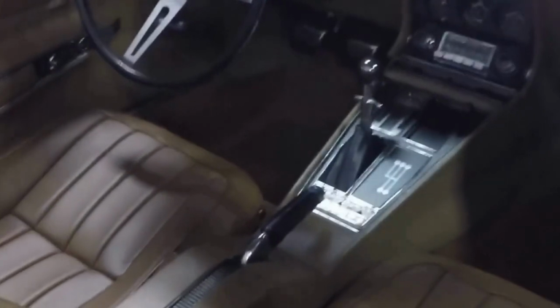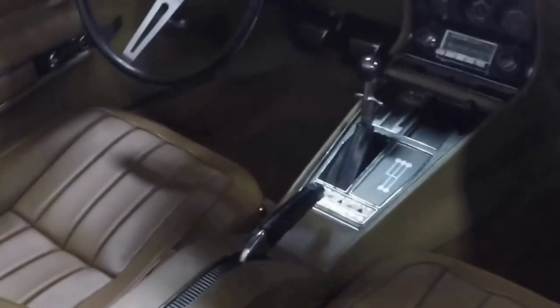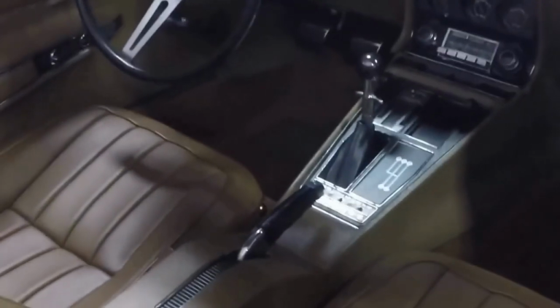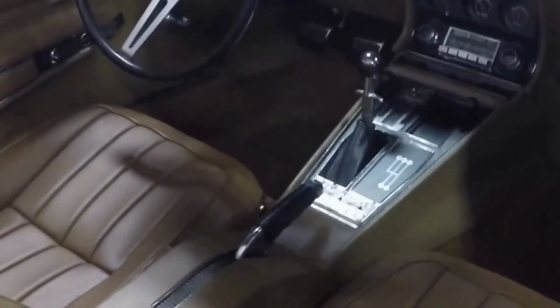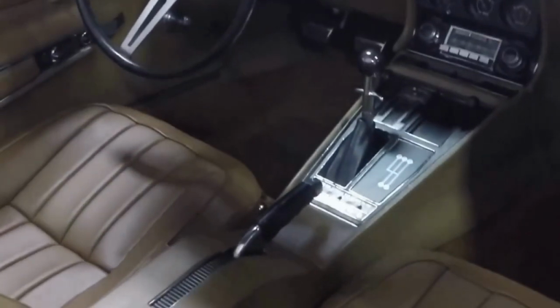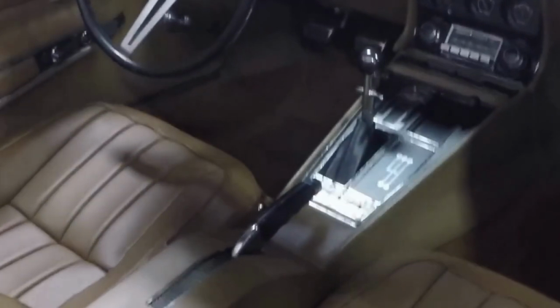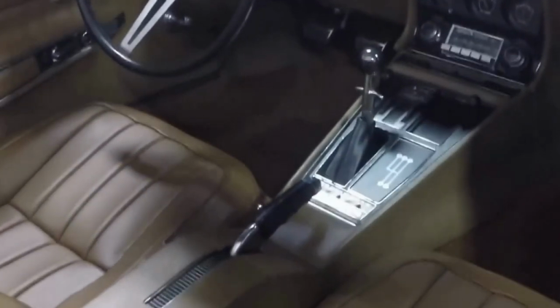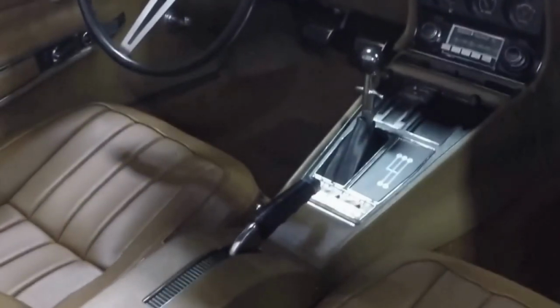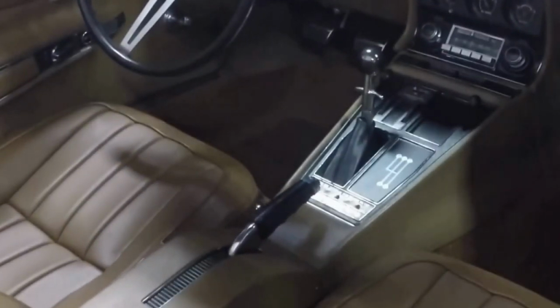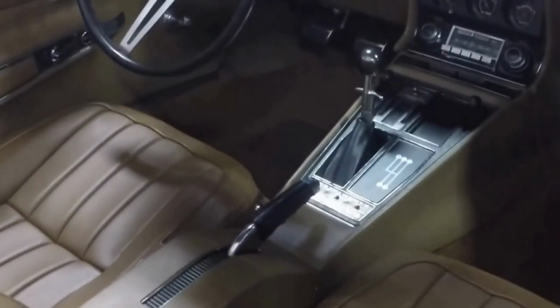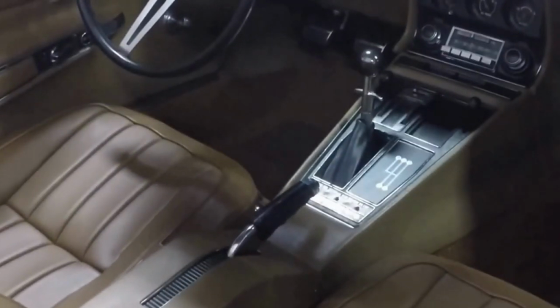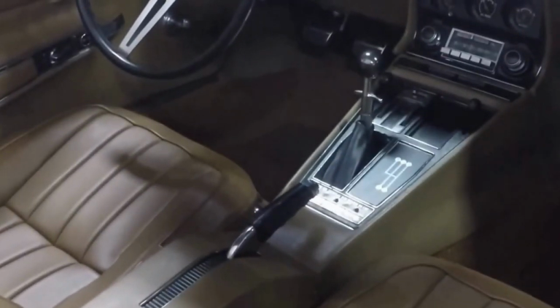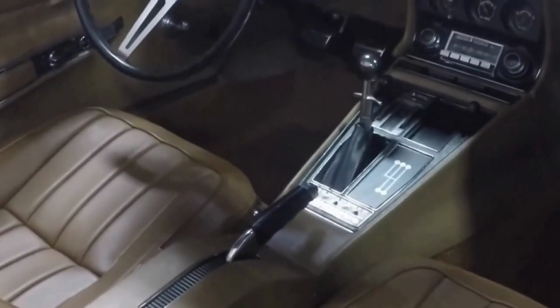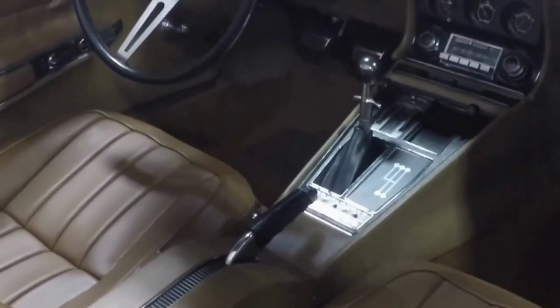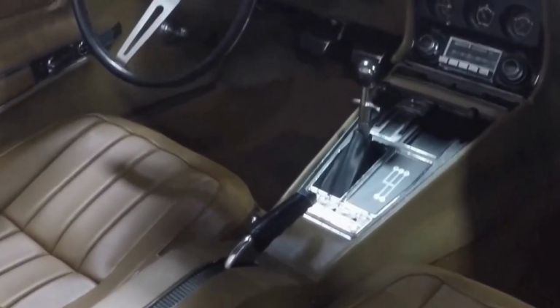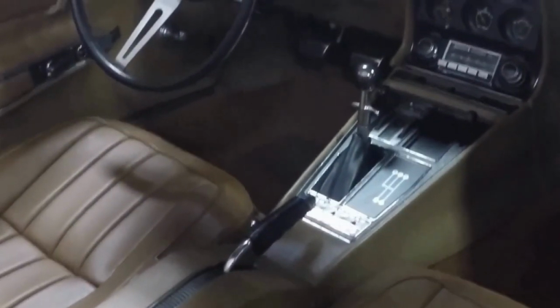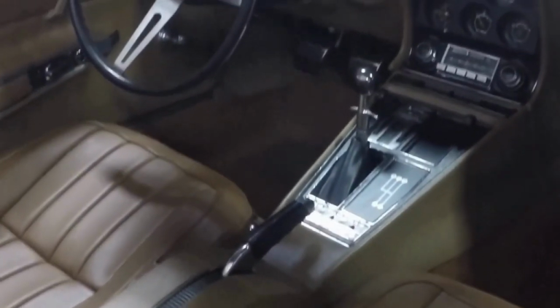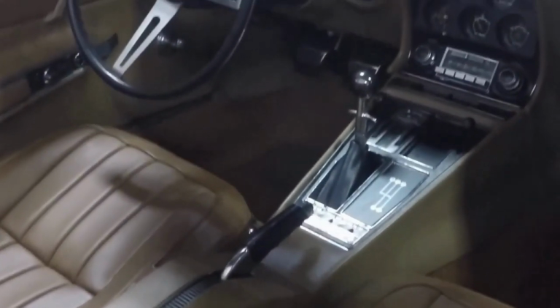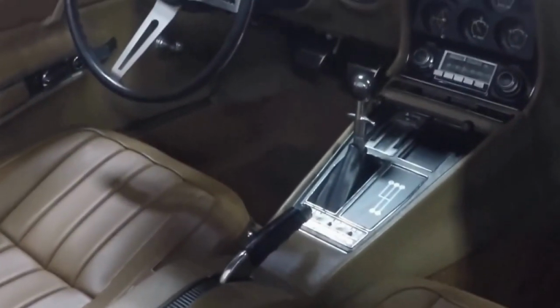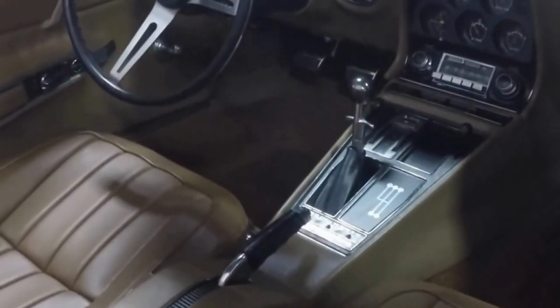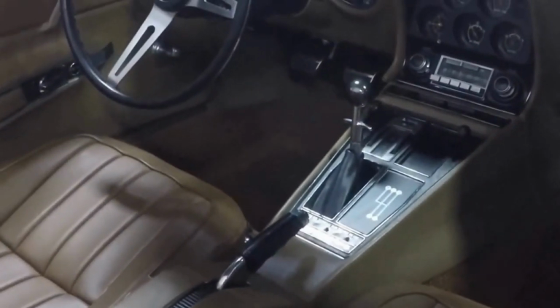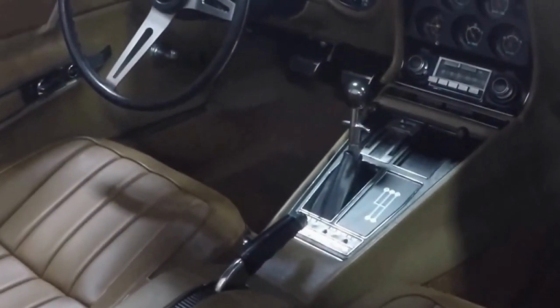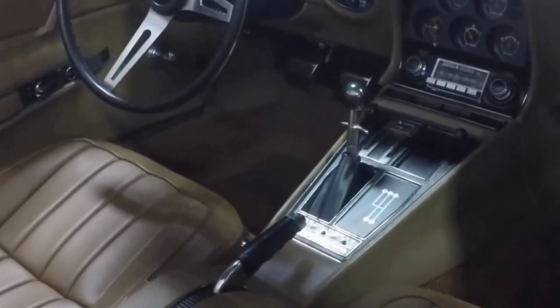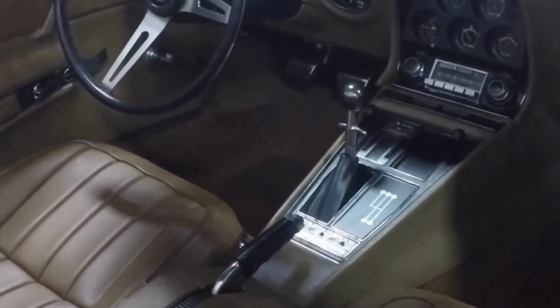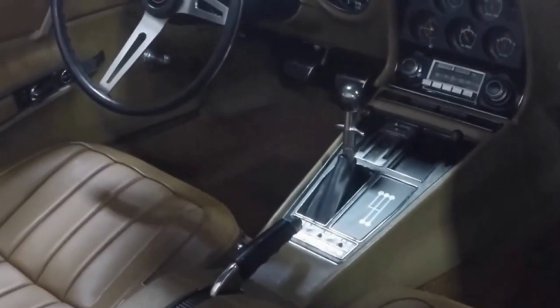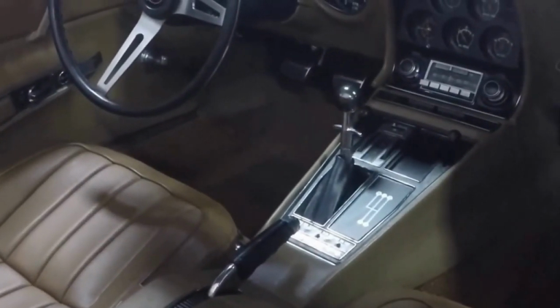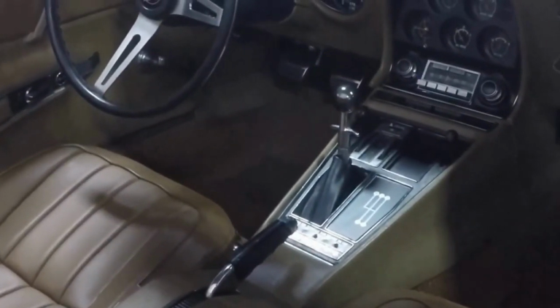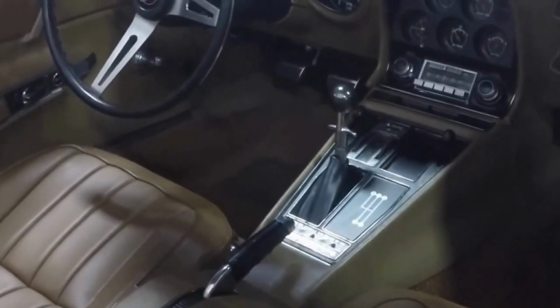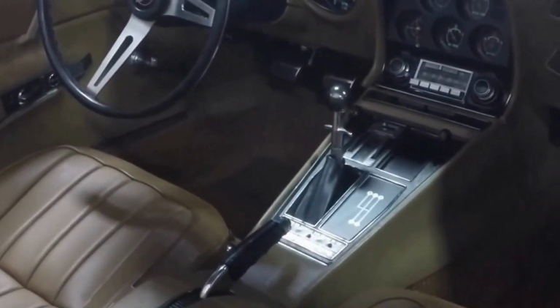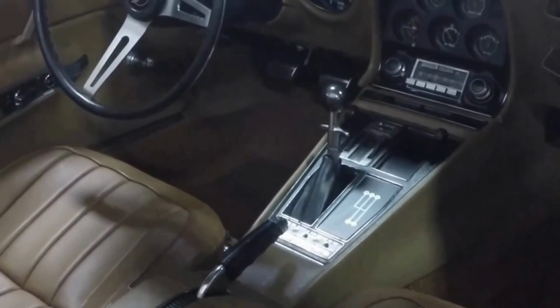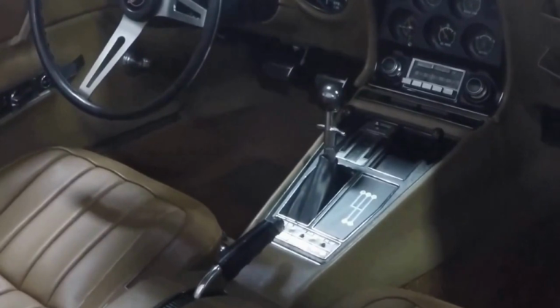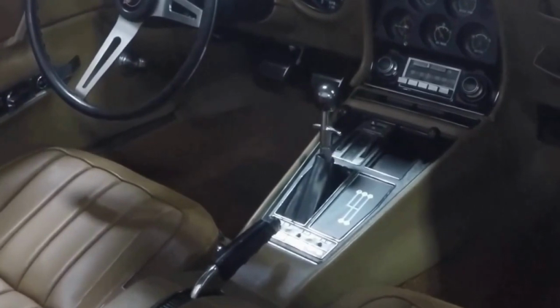Here is a look at the console, seats, and the instrument panel. Very nice.